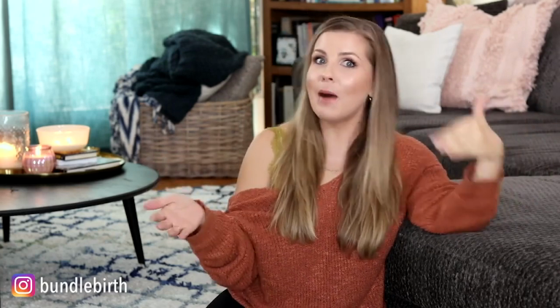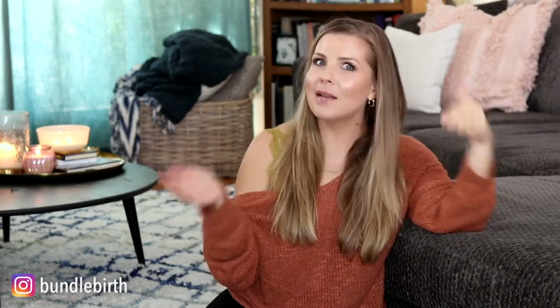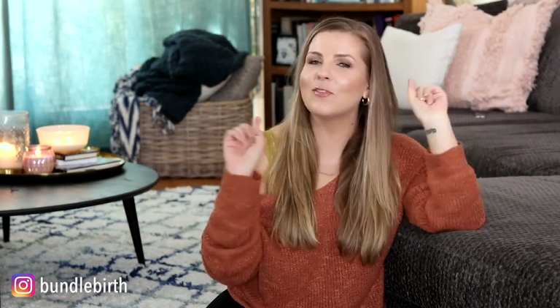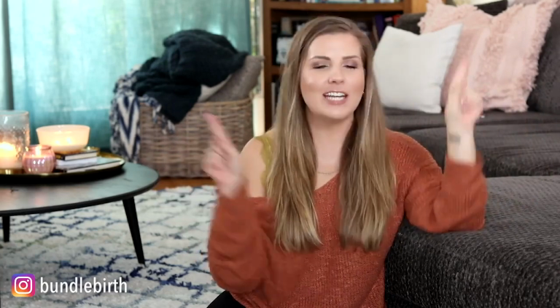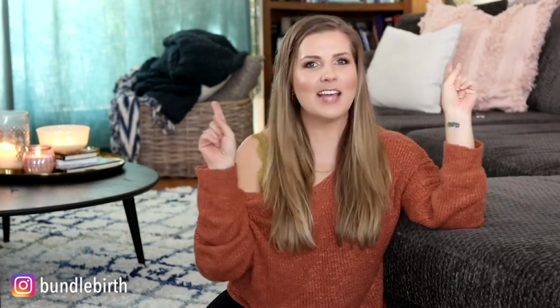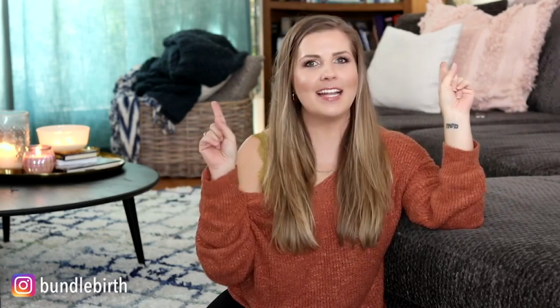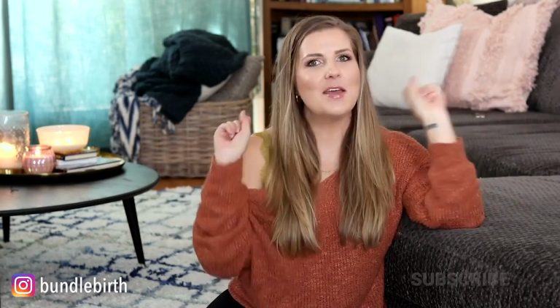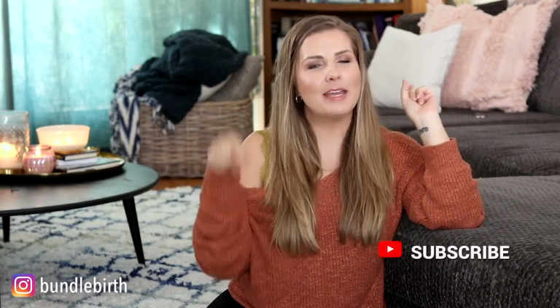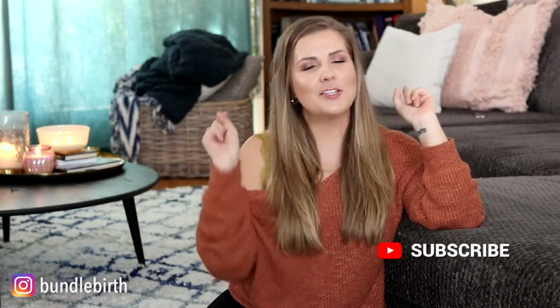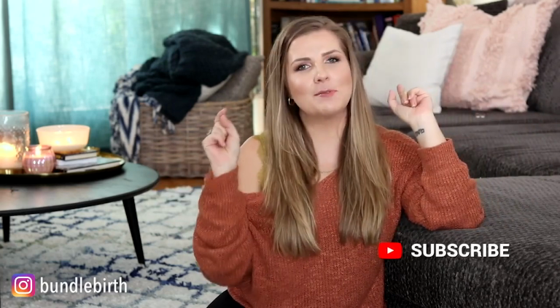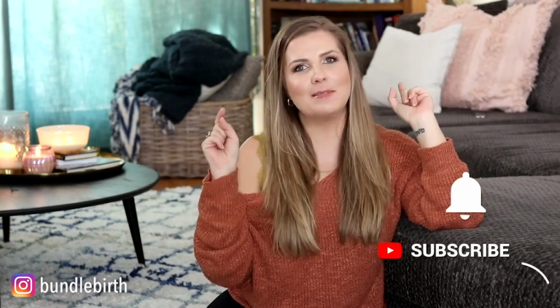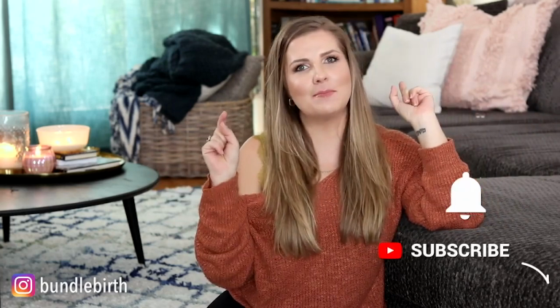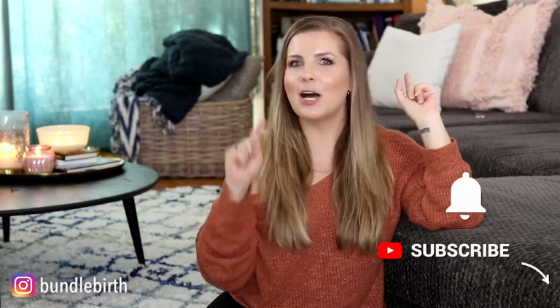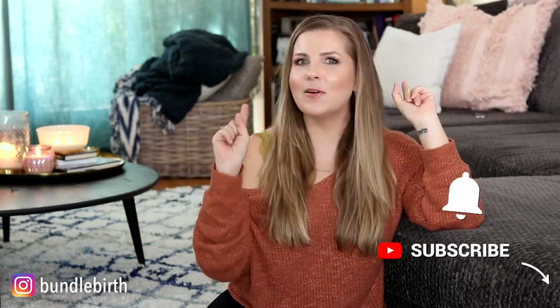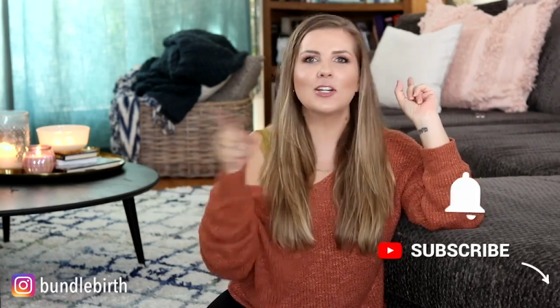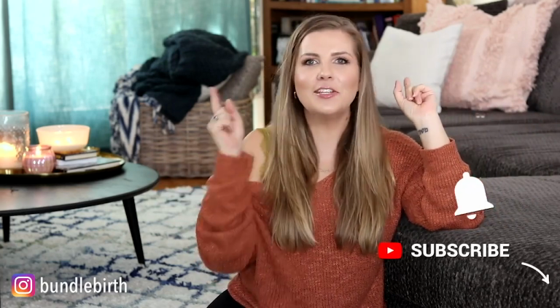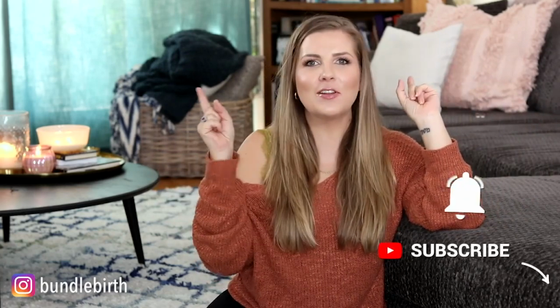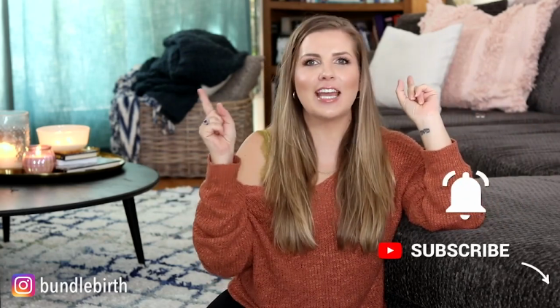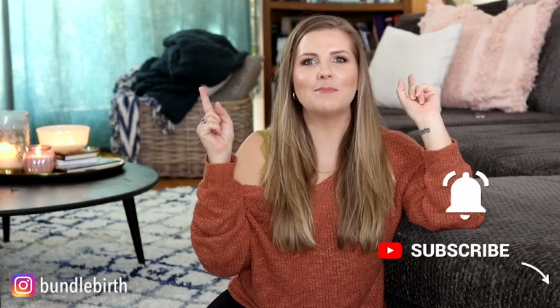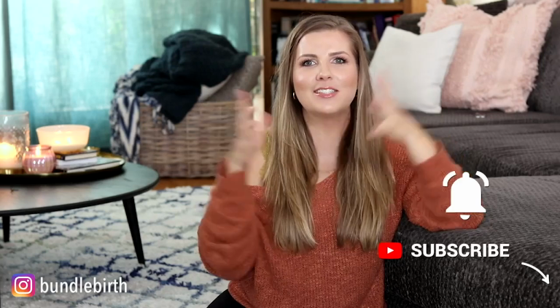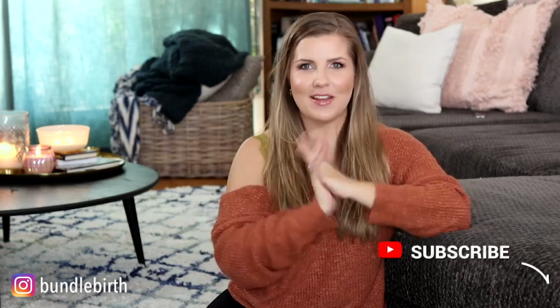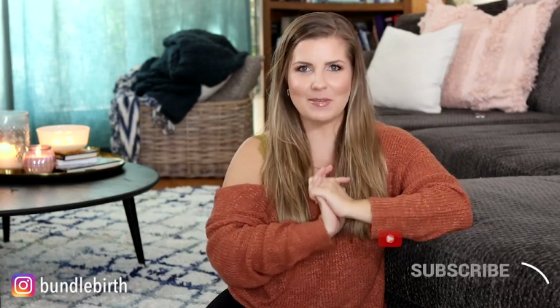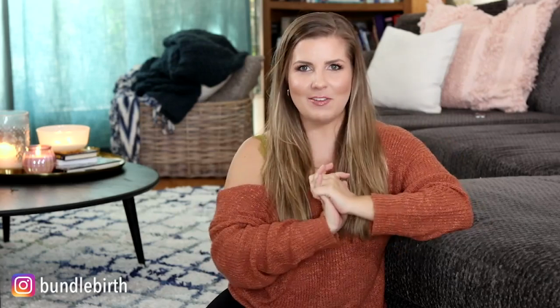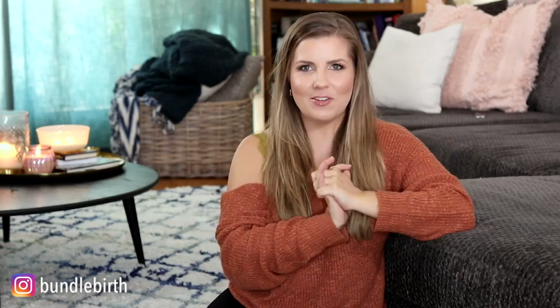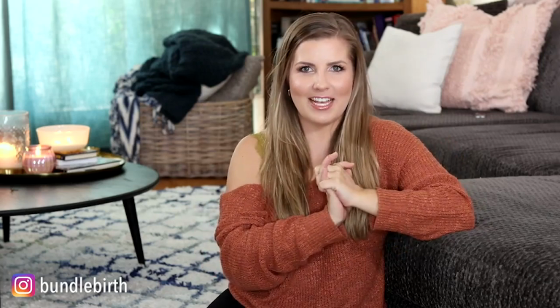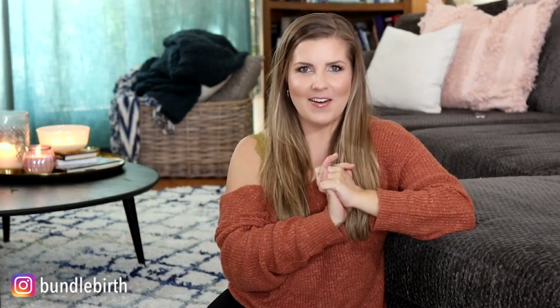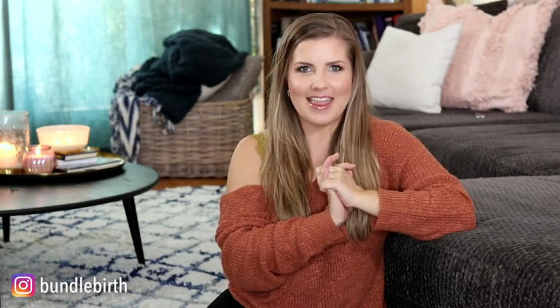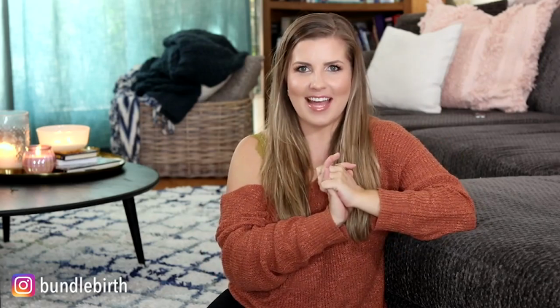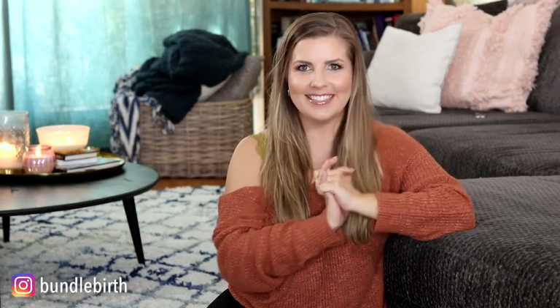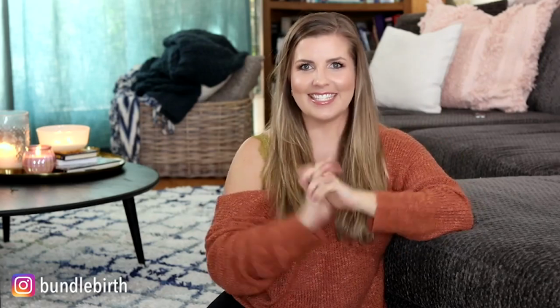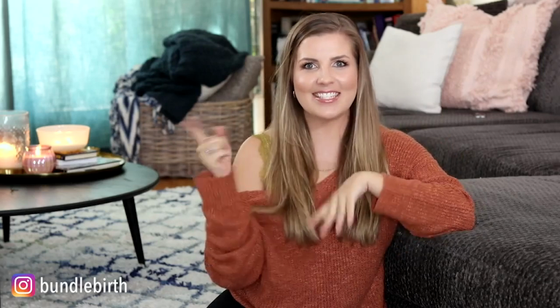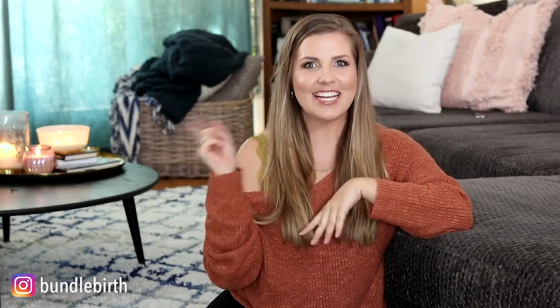But before I do that, make sure you subscribe down below, turn on your notification bell so you never miss a future video, and then let's get started.